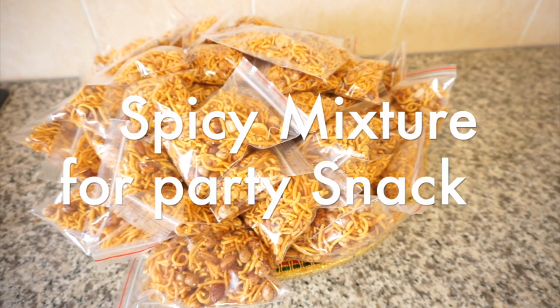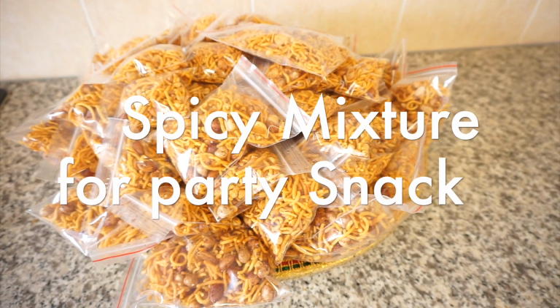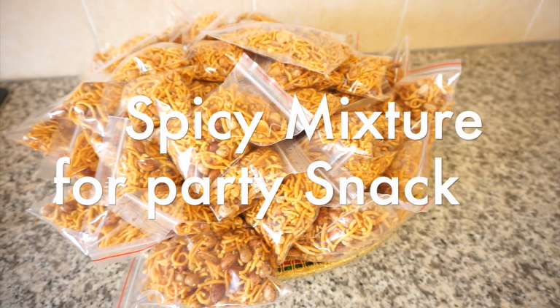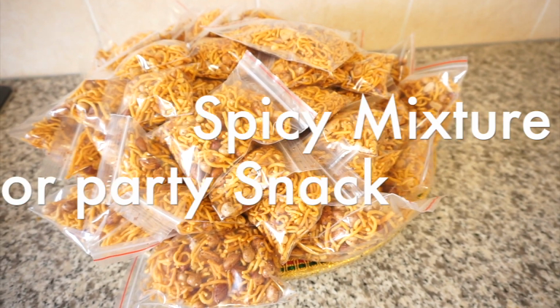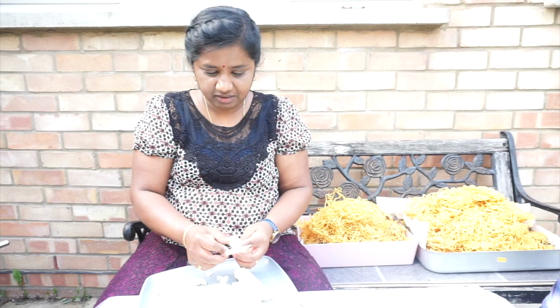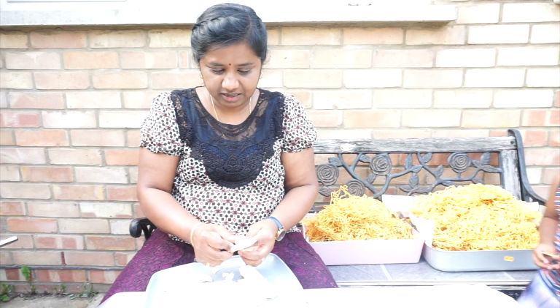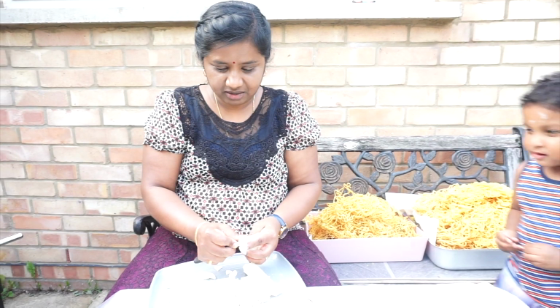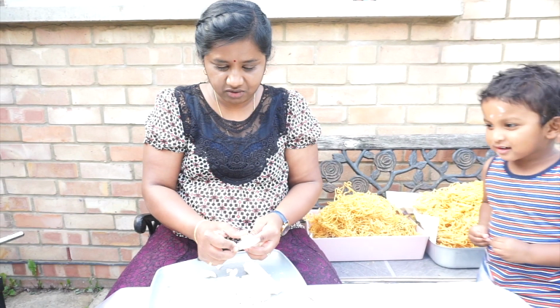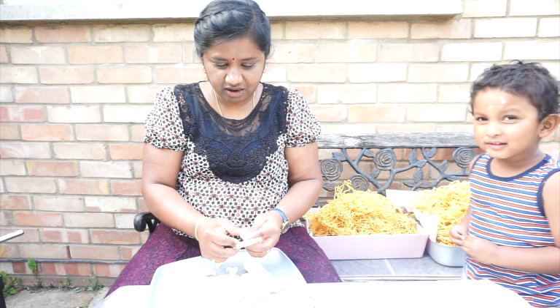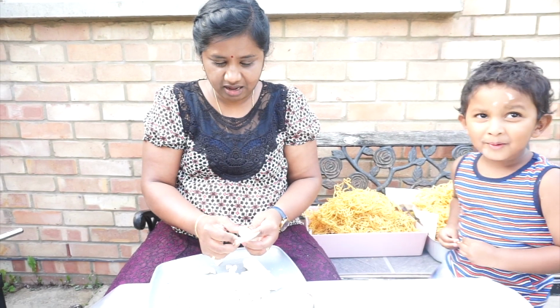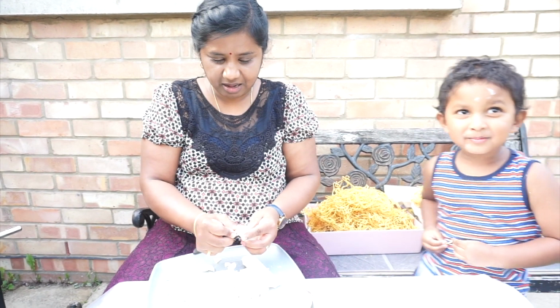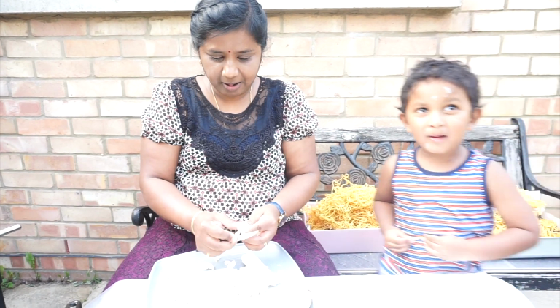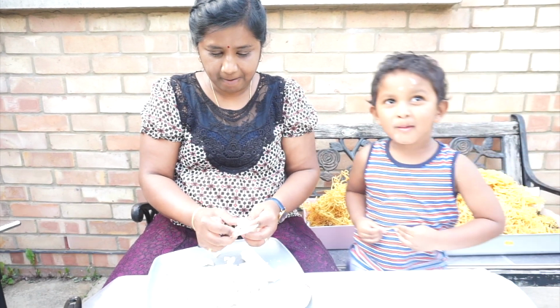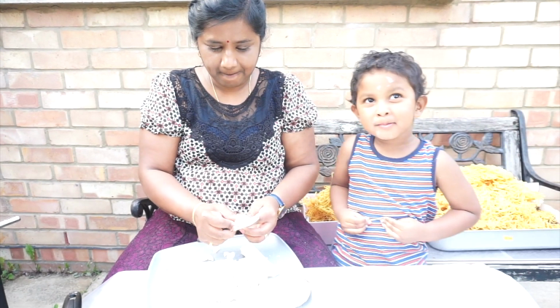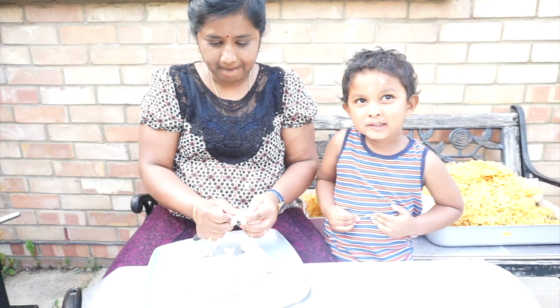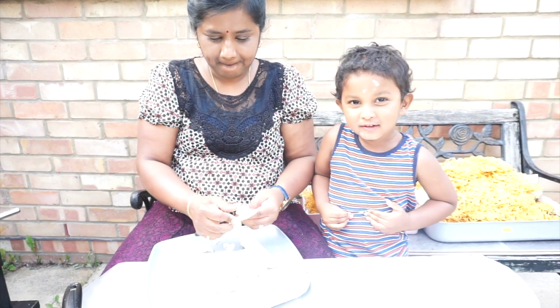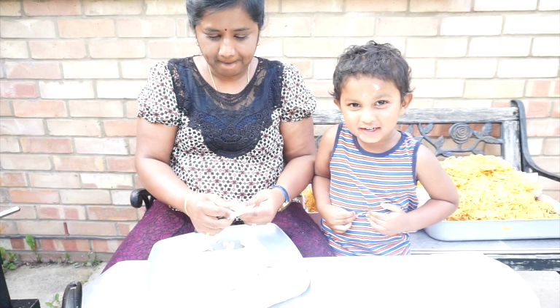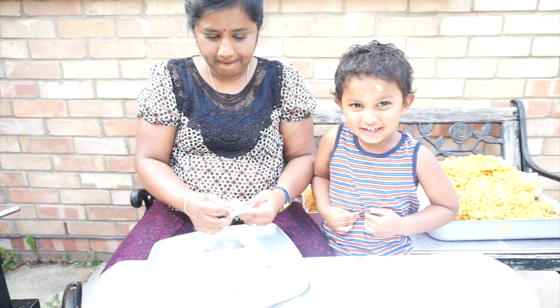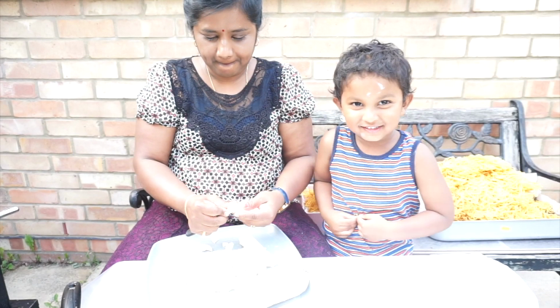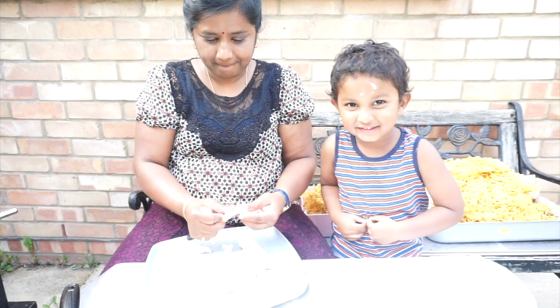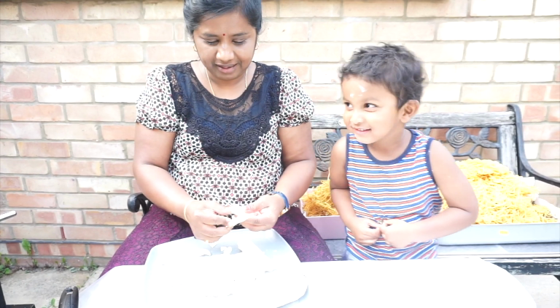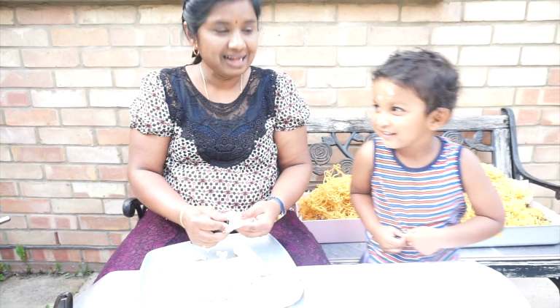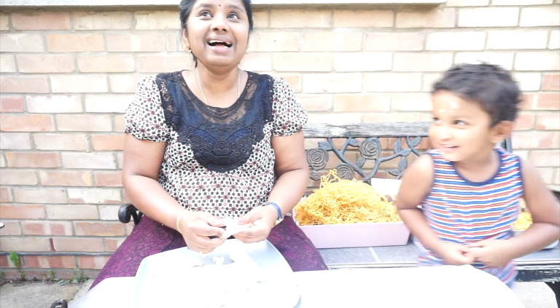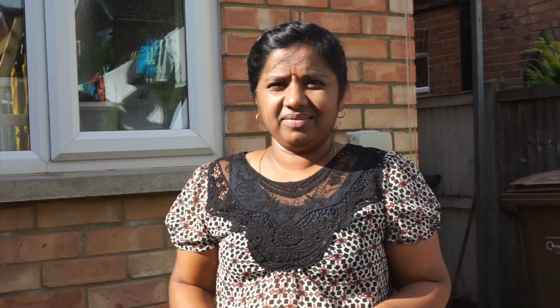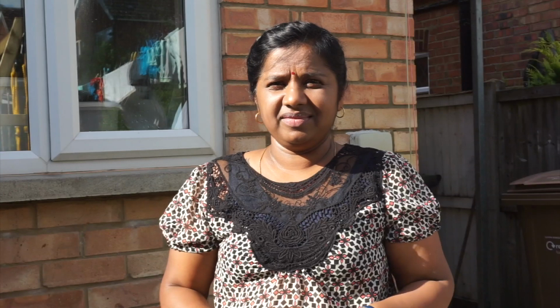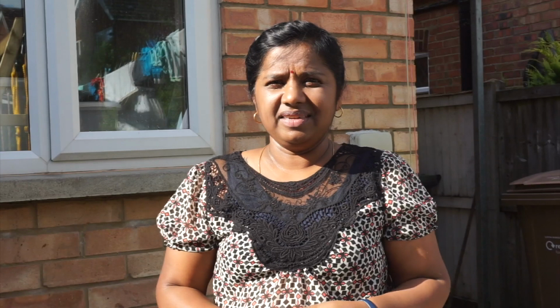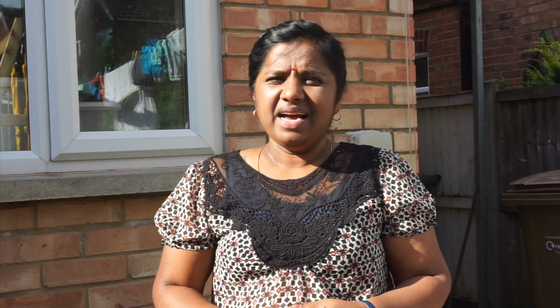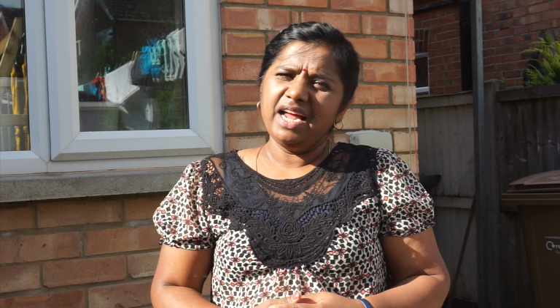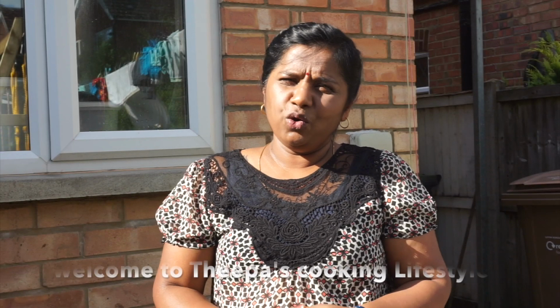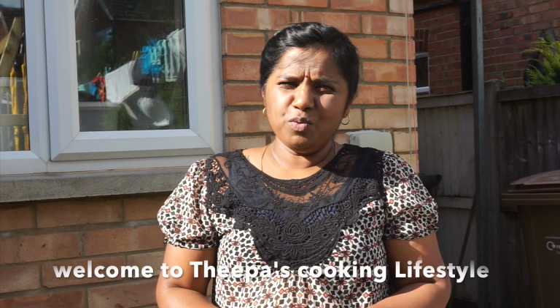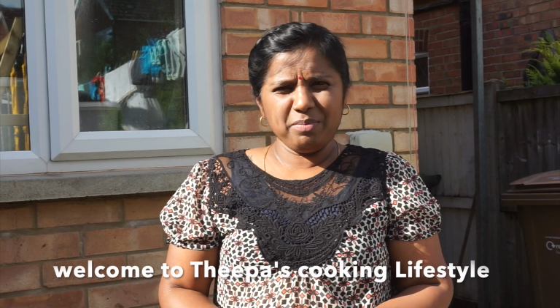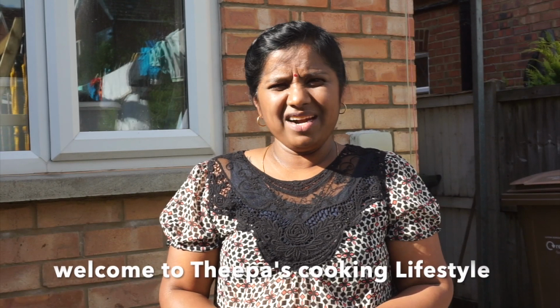Welcome, welcome! I'm Mama's cooking. Welcome to Theeba's cooking recipe.